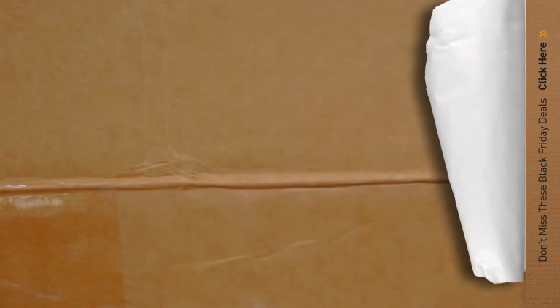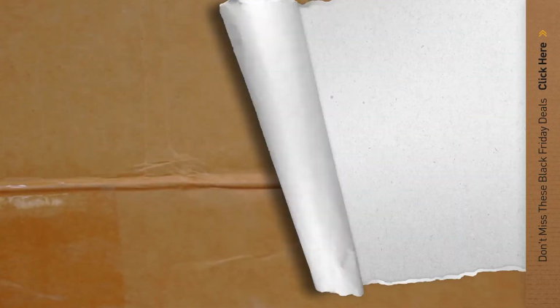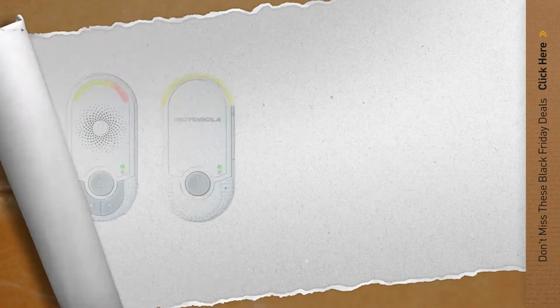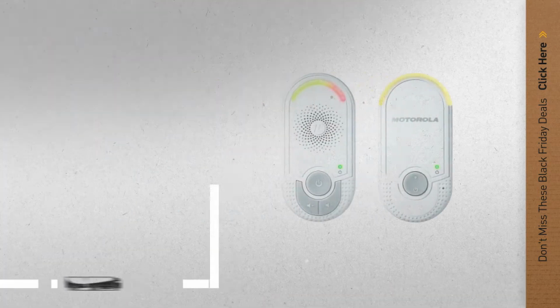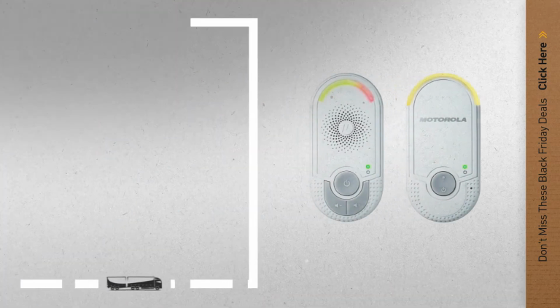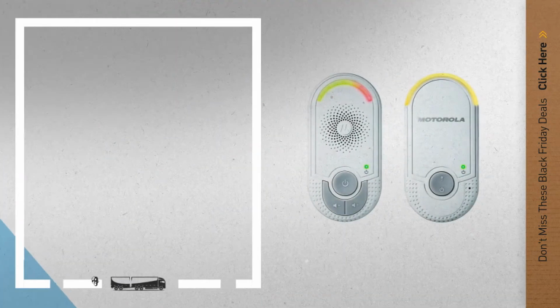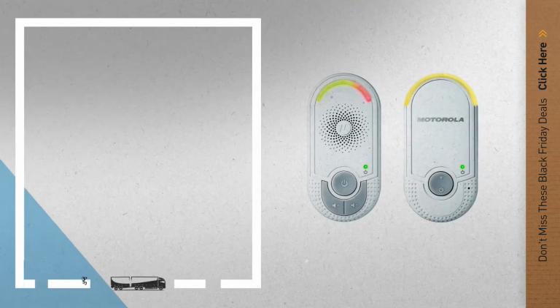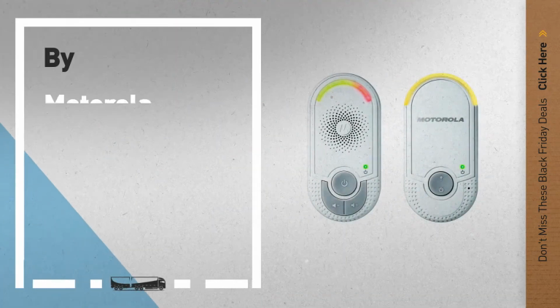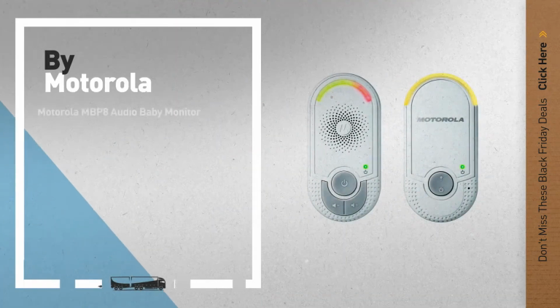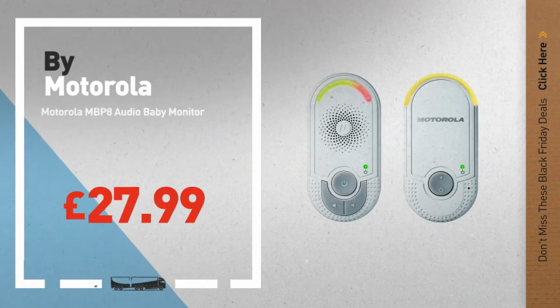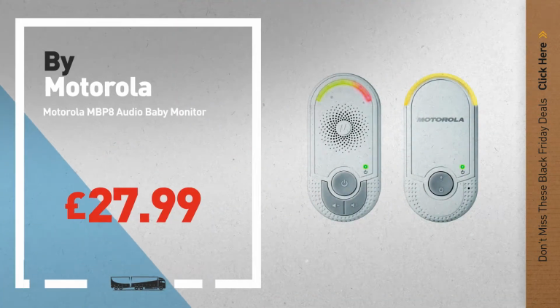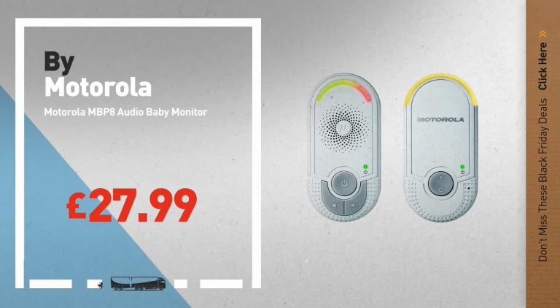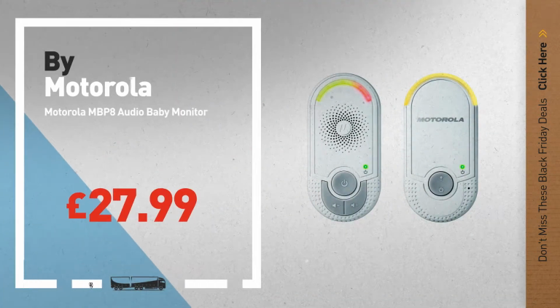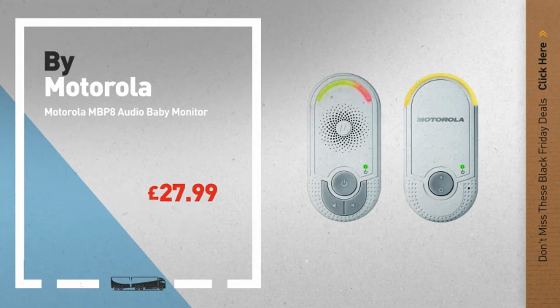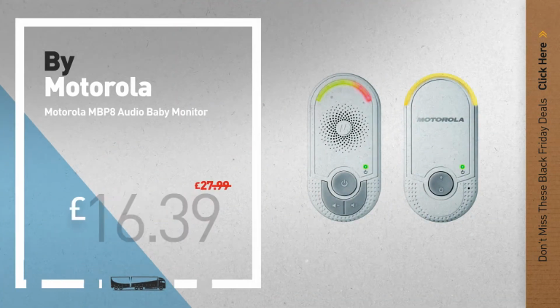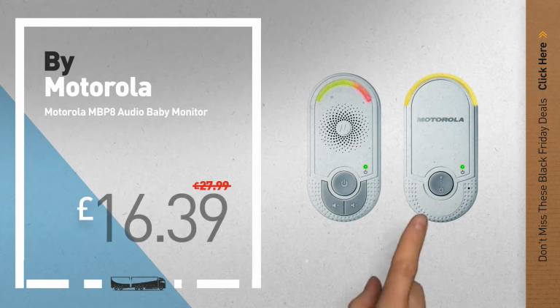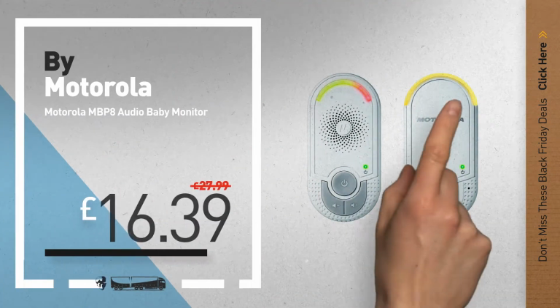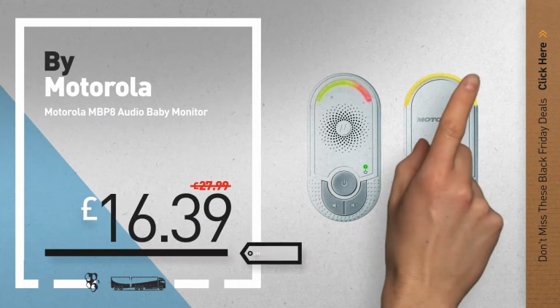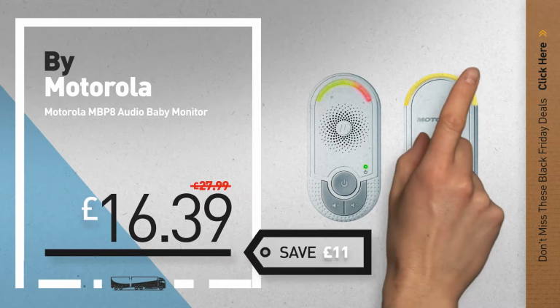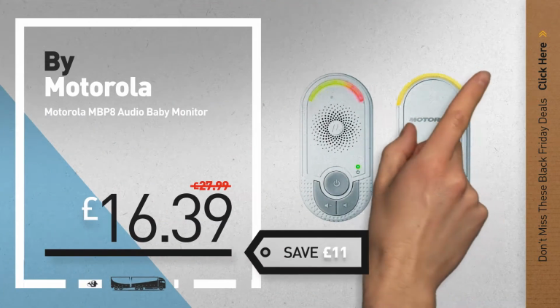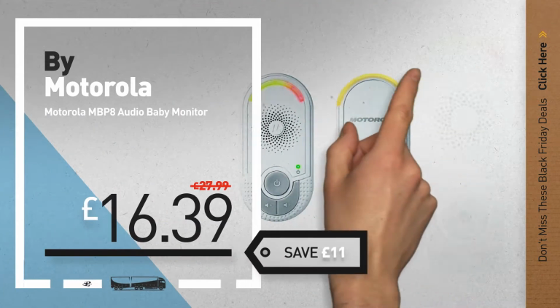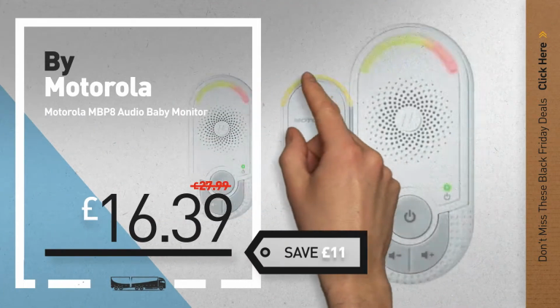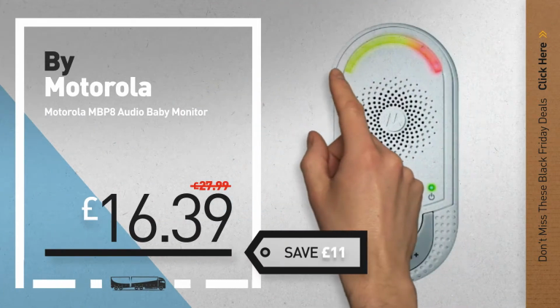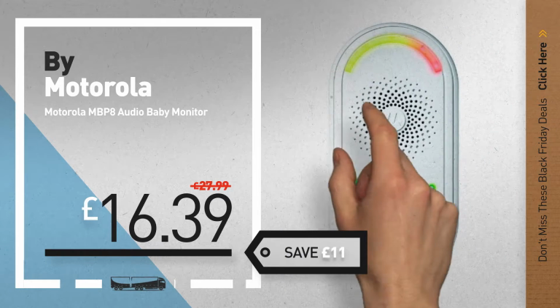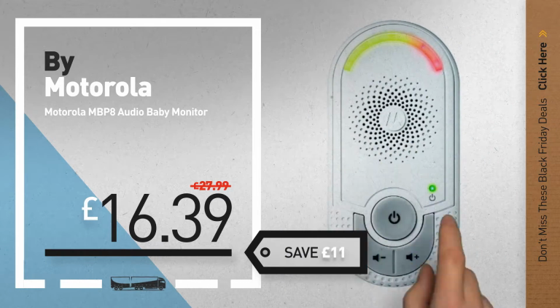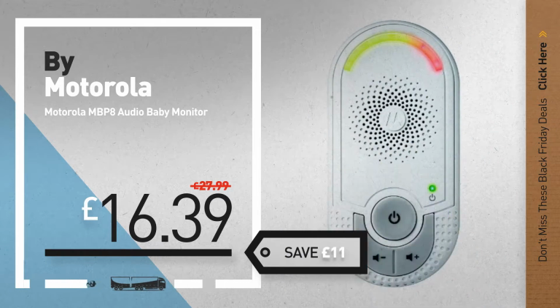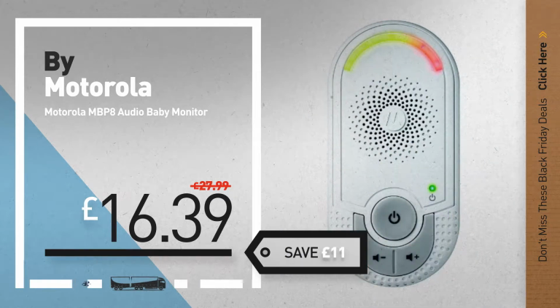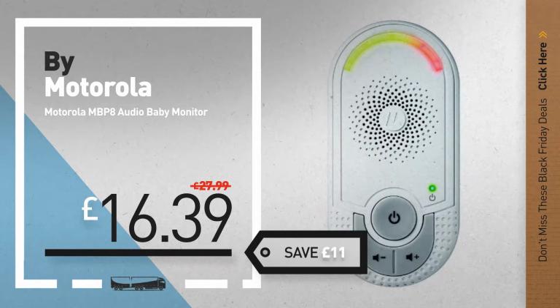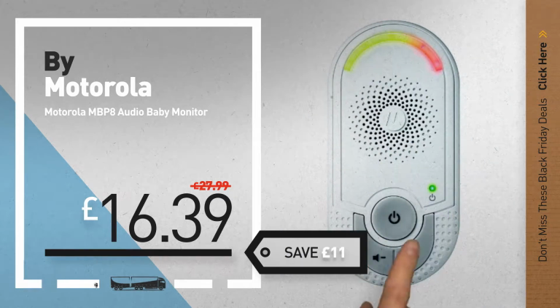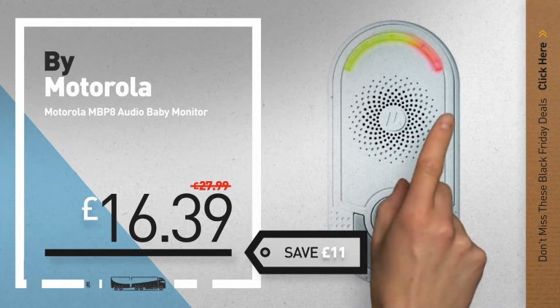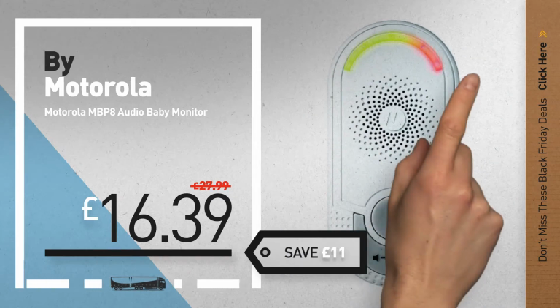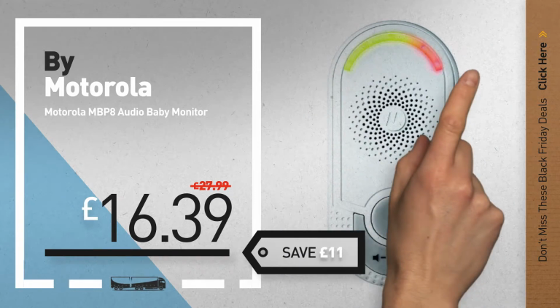Number 1, by Motorola. Our editor's choice, now only at £16.39.